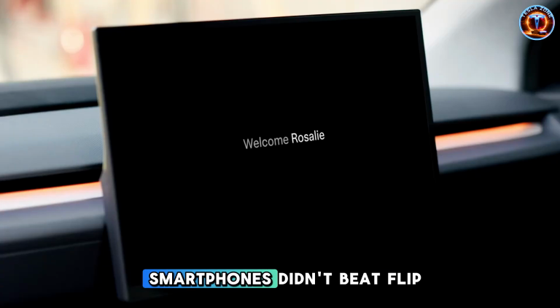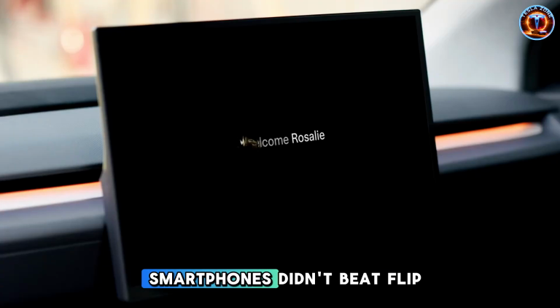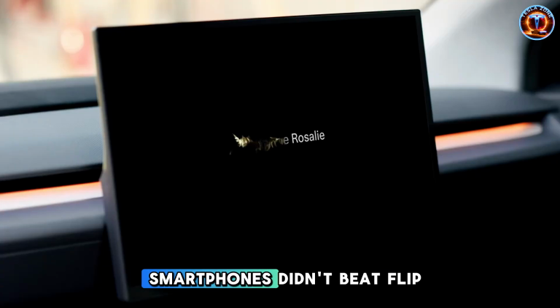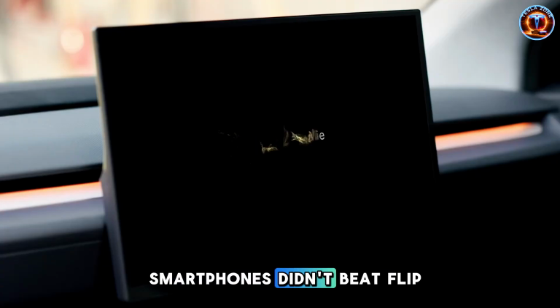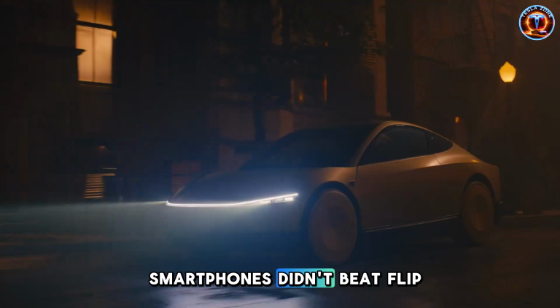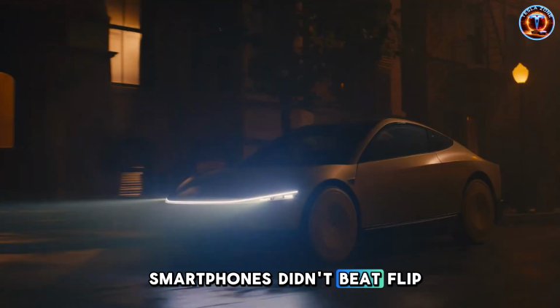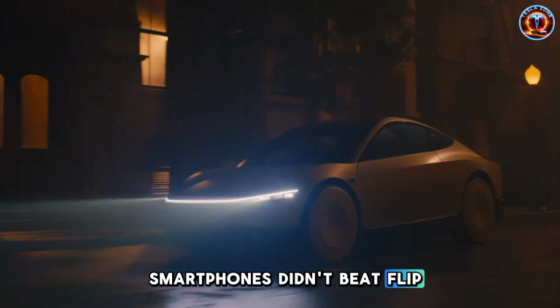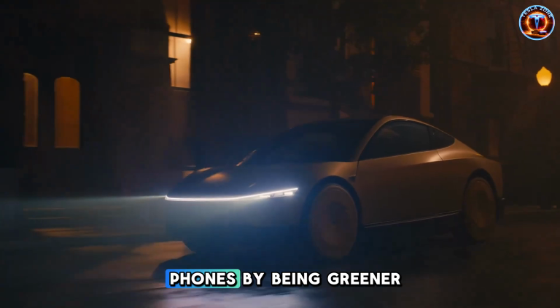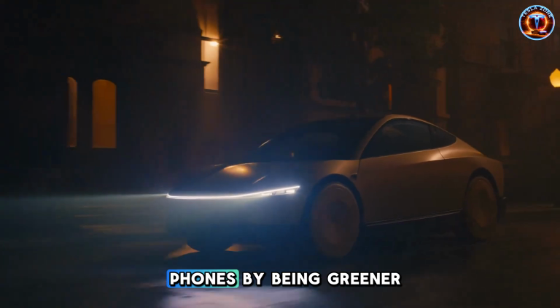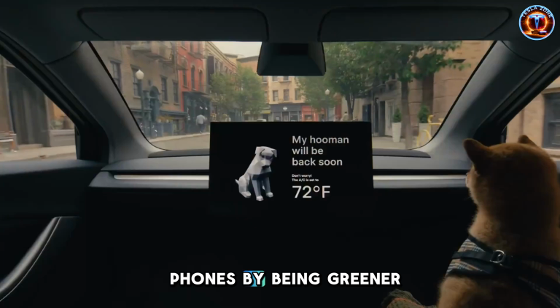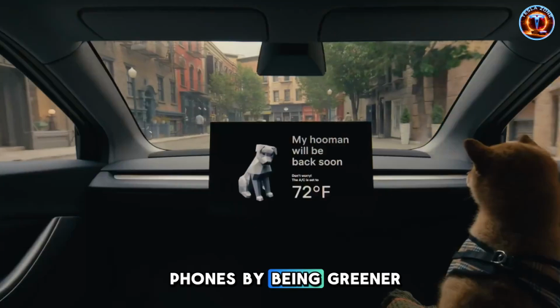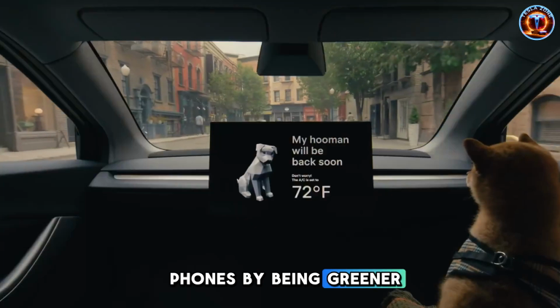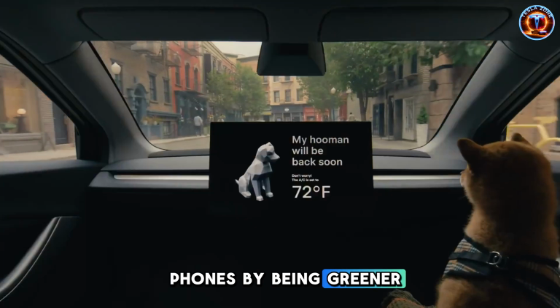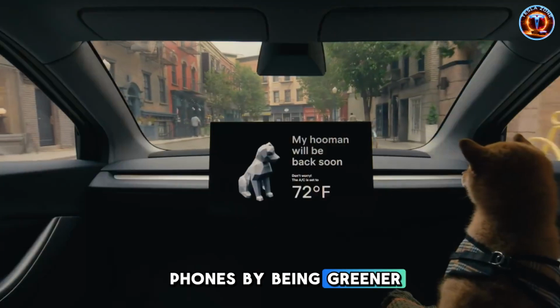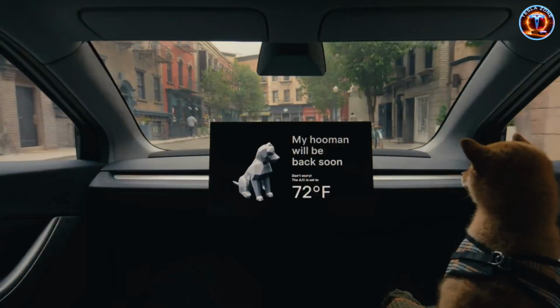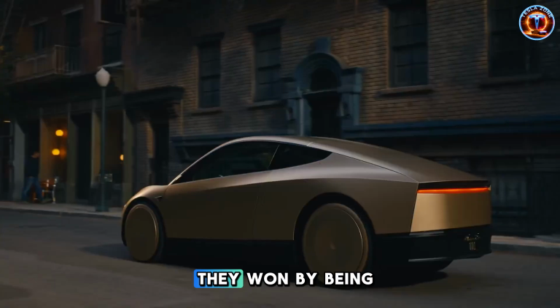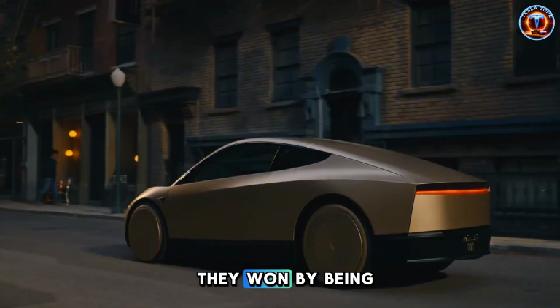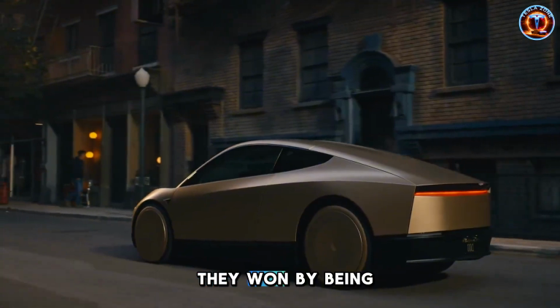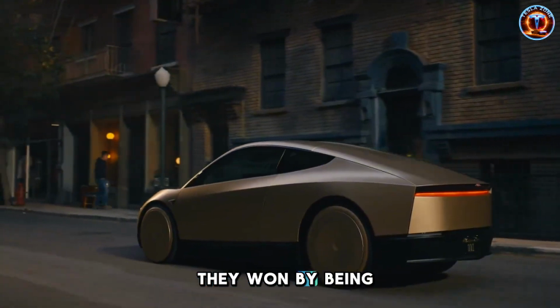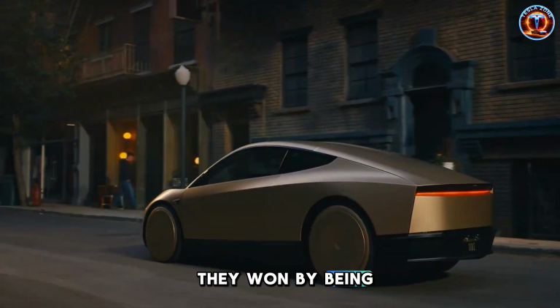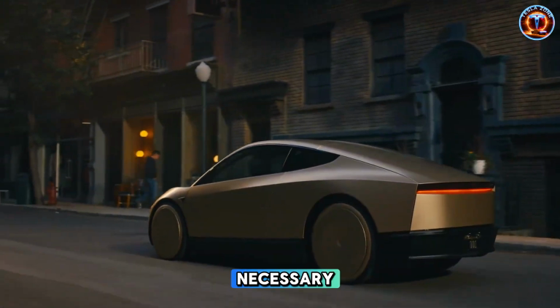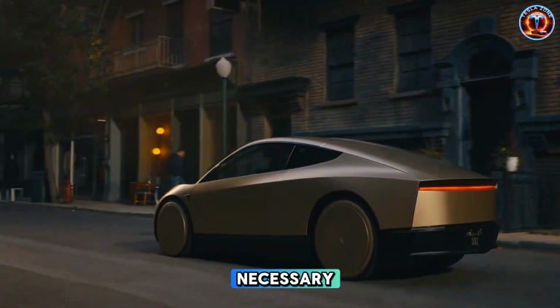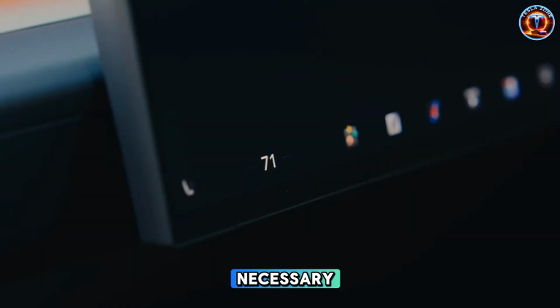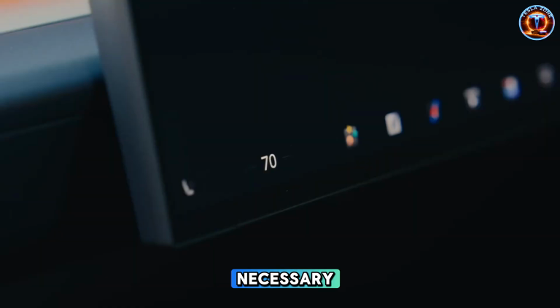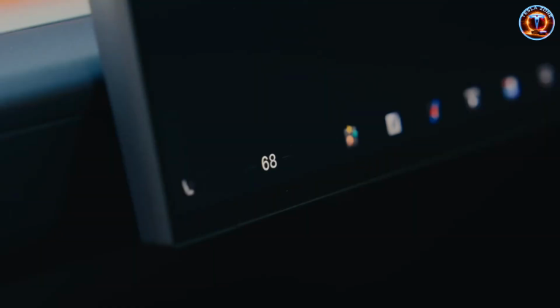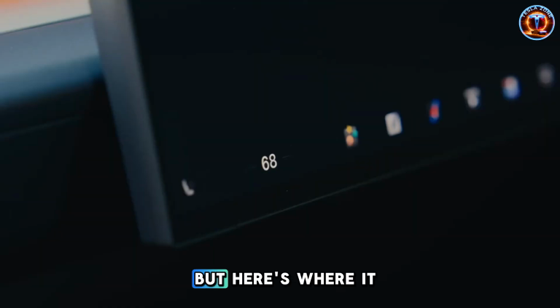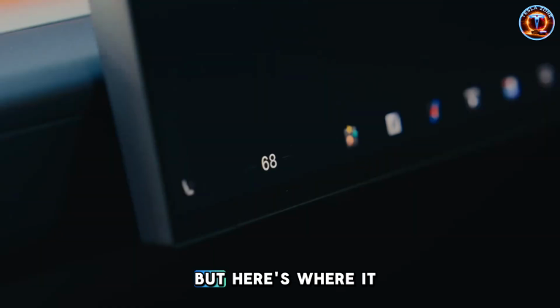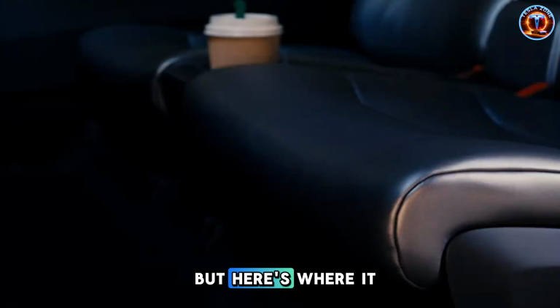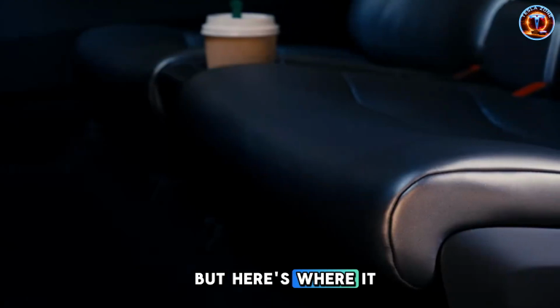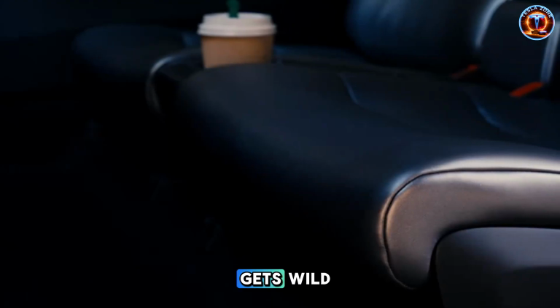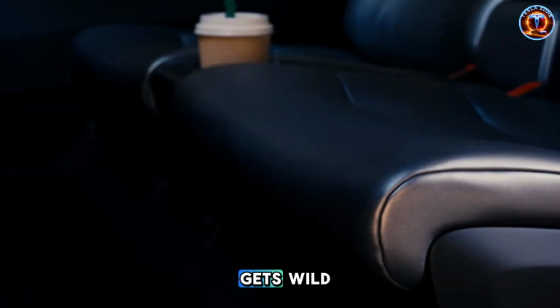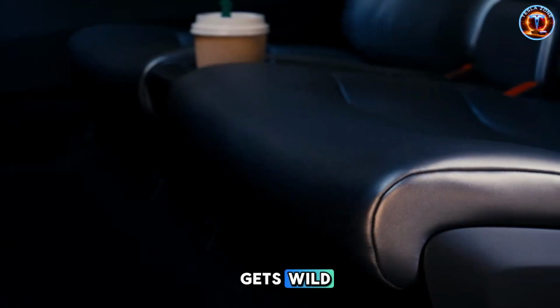Smartphones didn't beat flip phones by being greener. They won by being necessary. But here's where it gets wild.